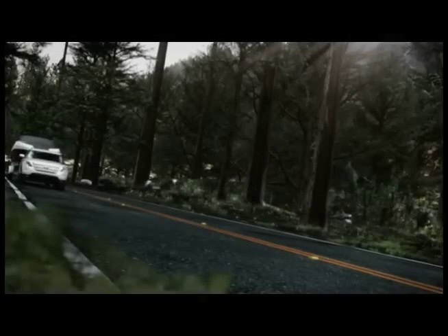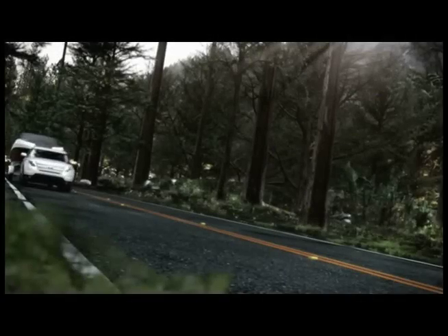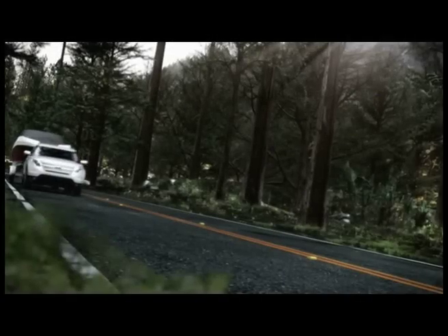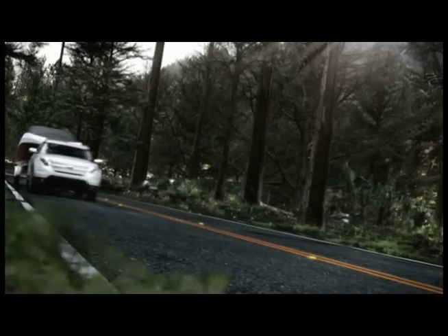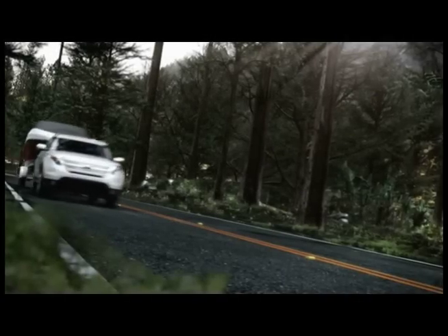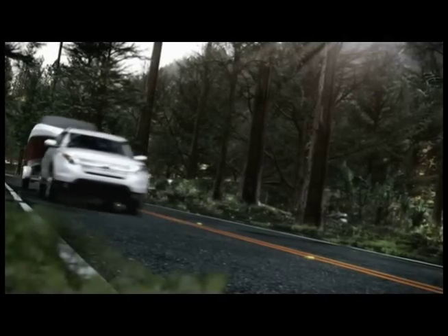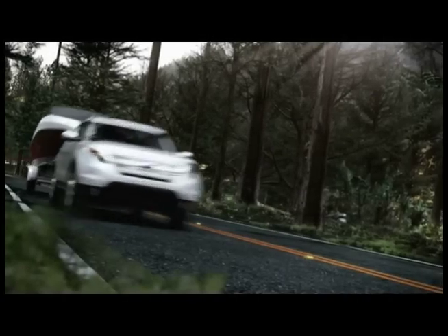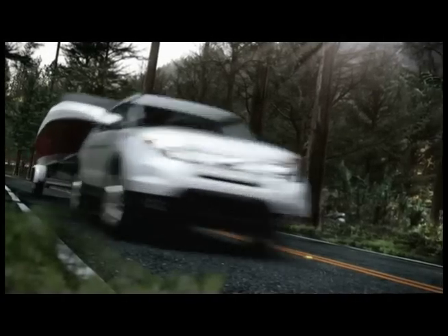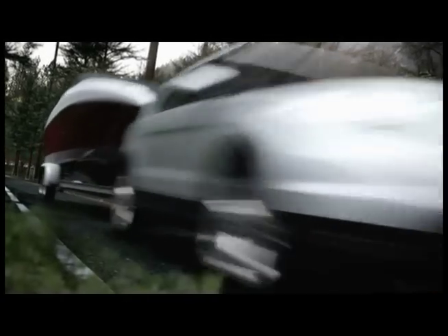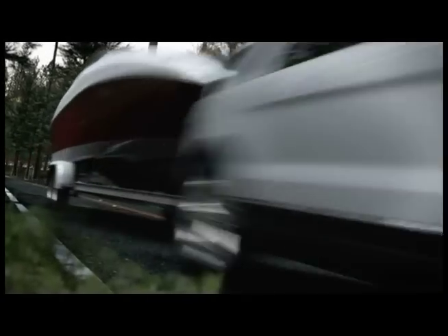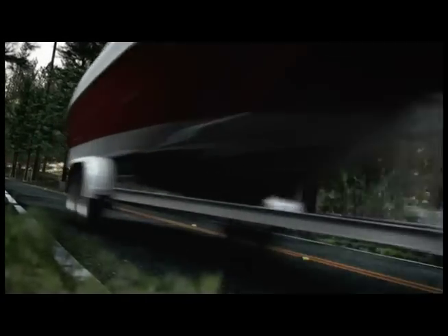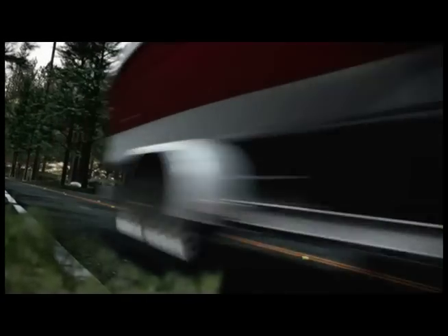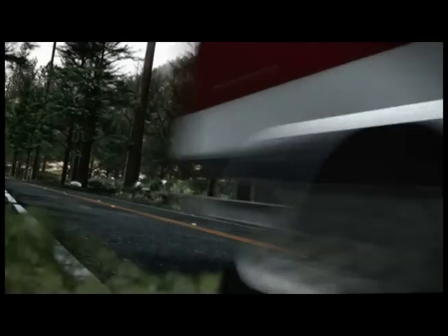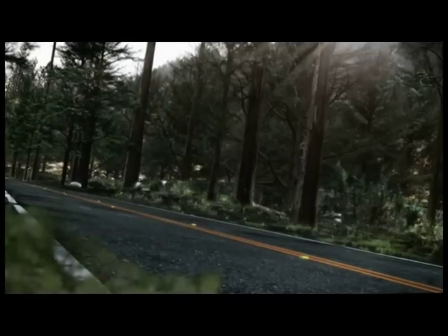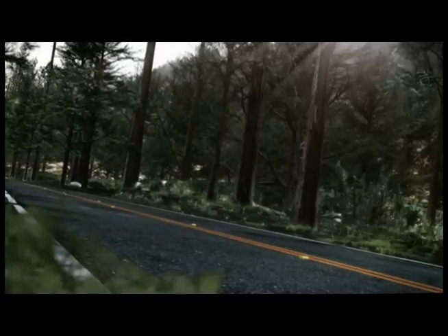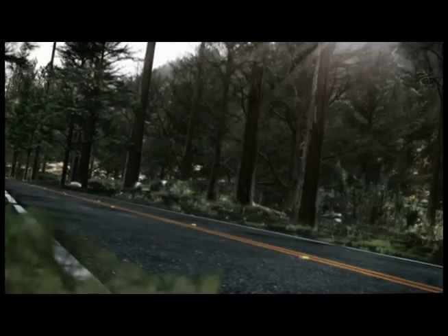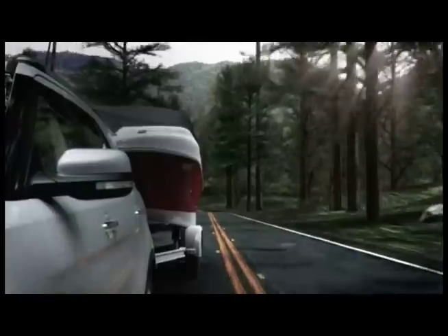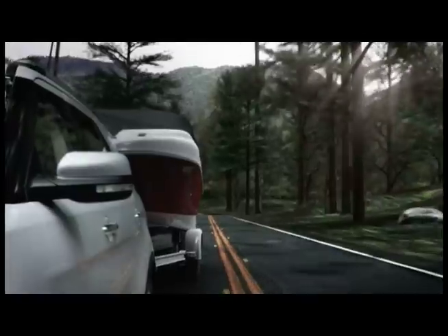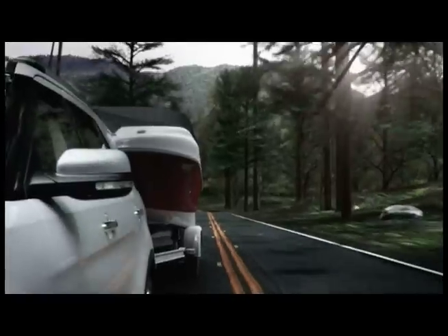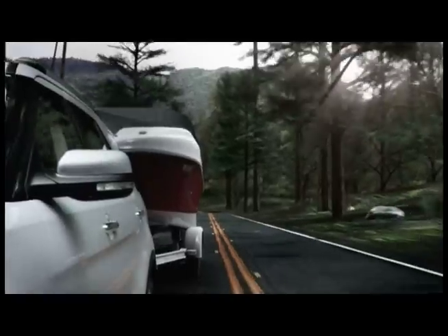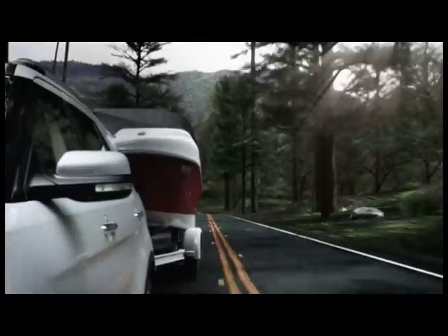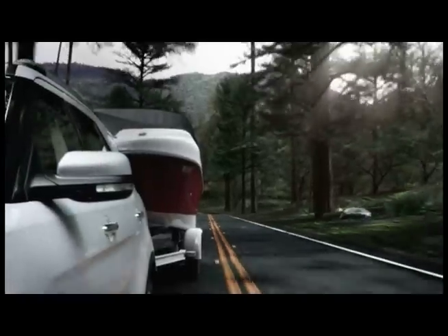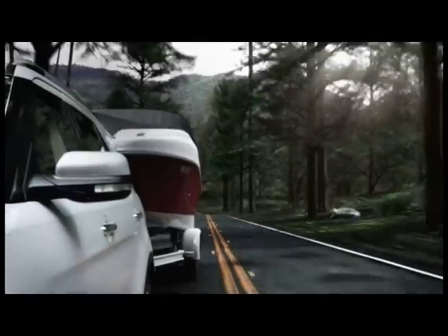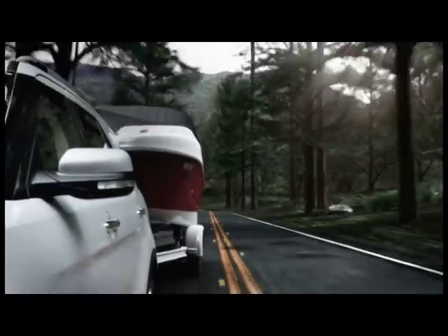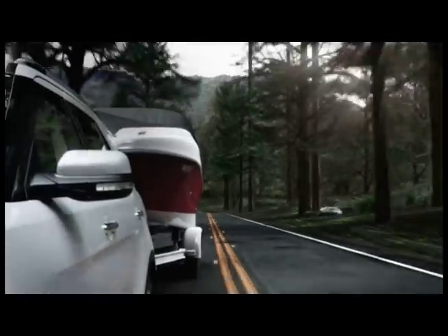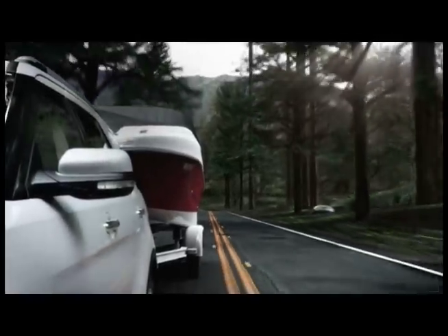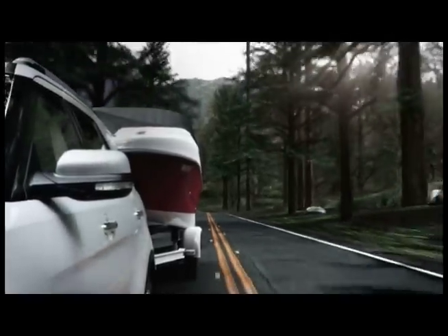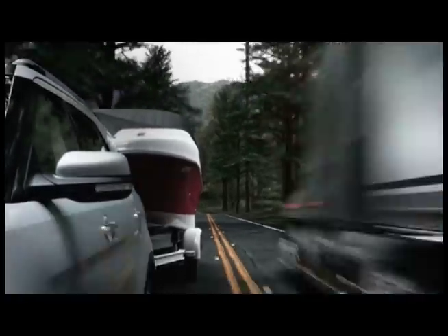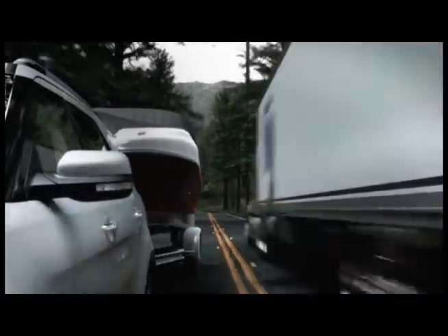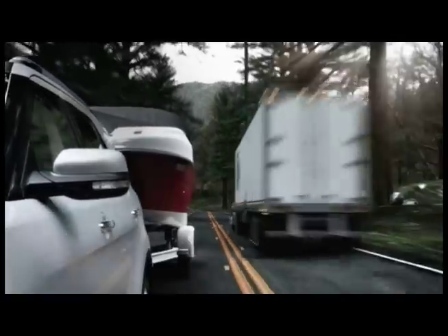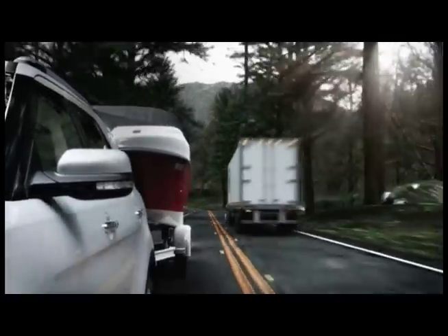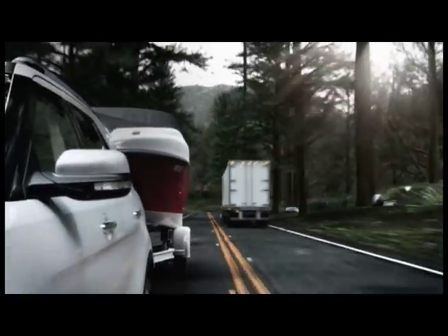The adventurous Explorer with standard trailer sway control can tow up to 5,000 pounds when properly equipped.